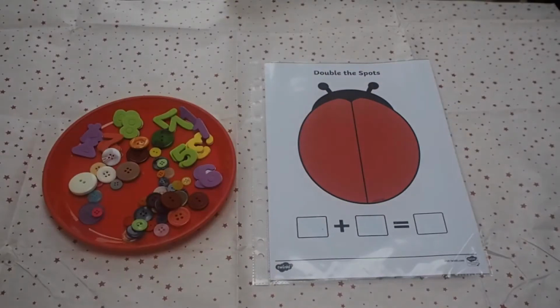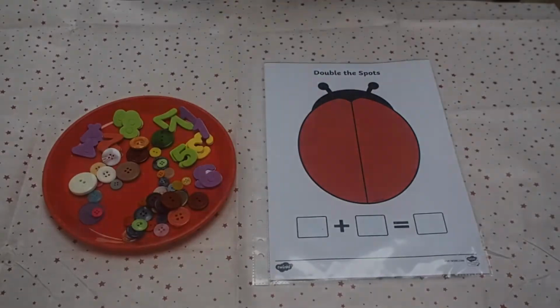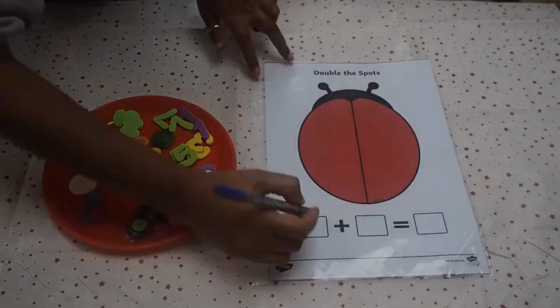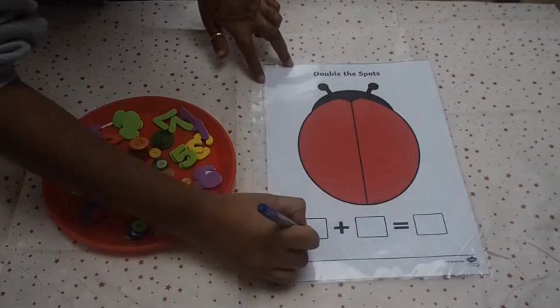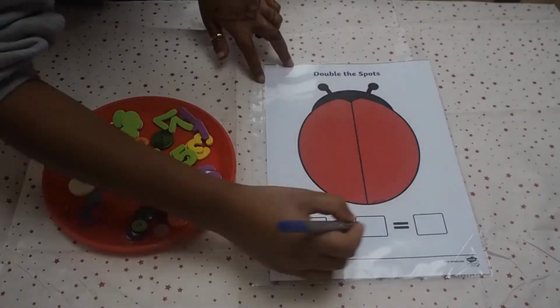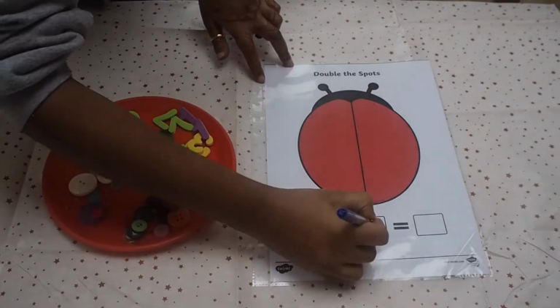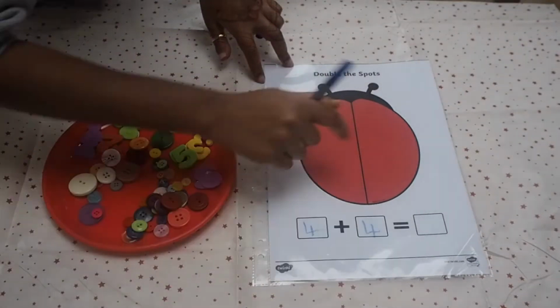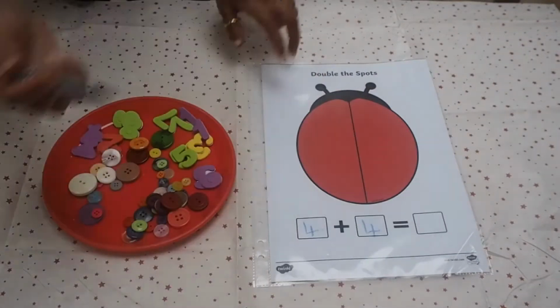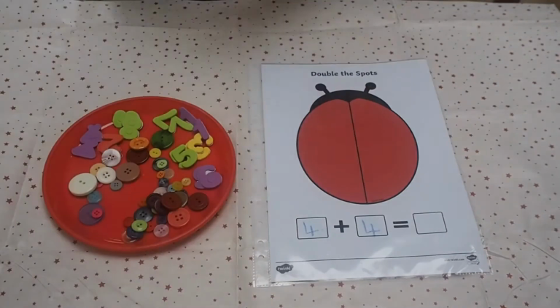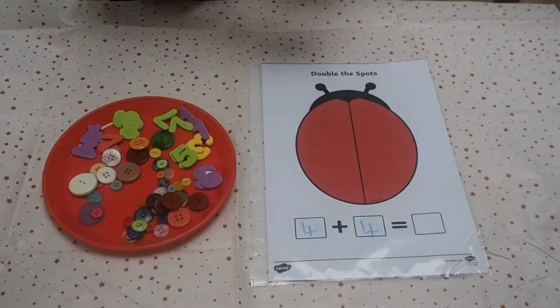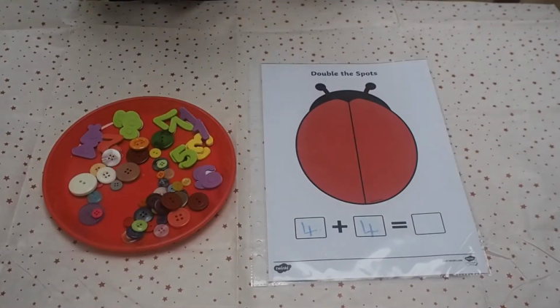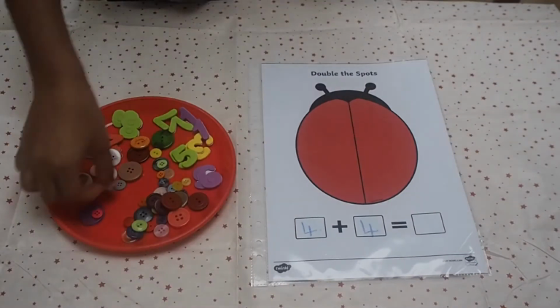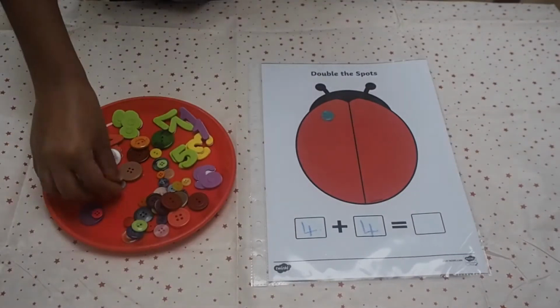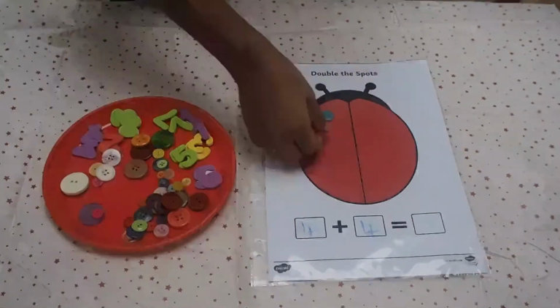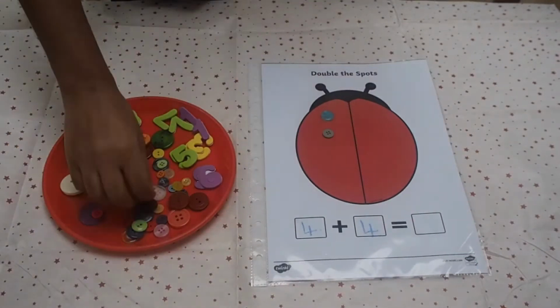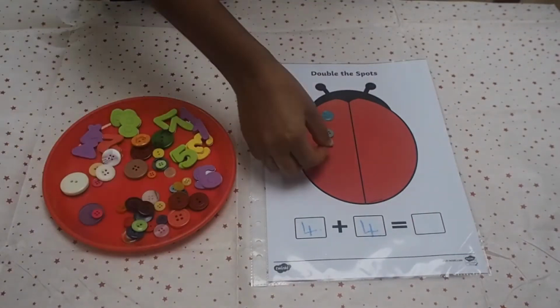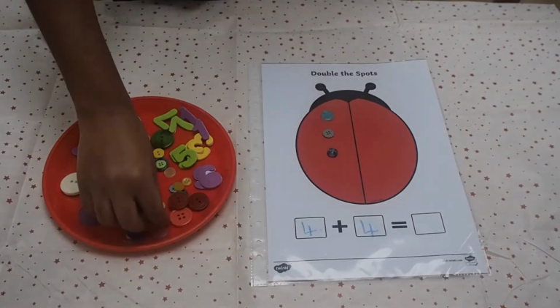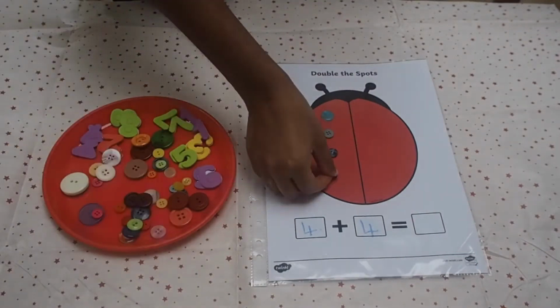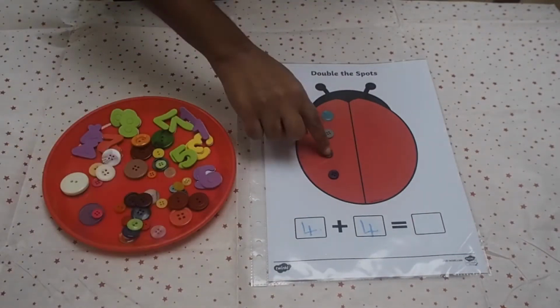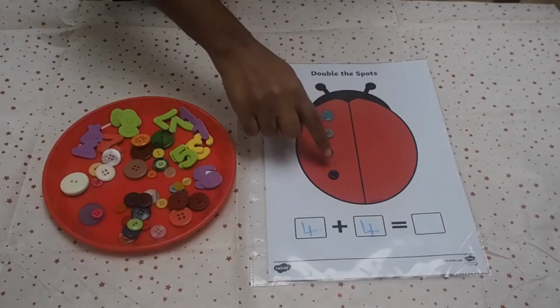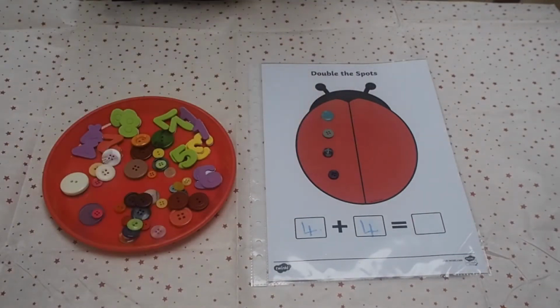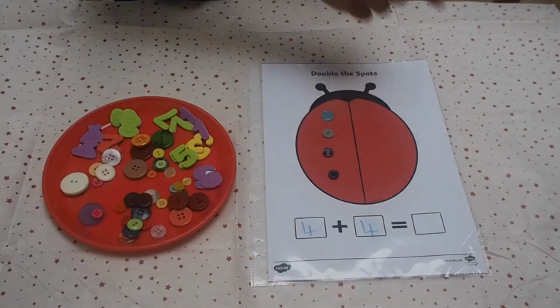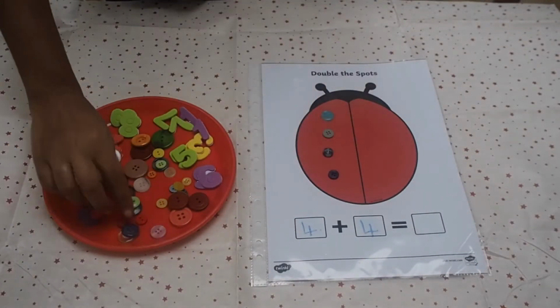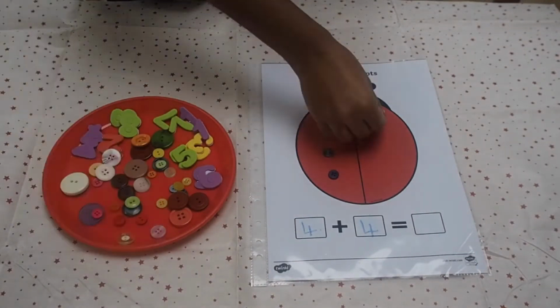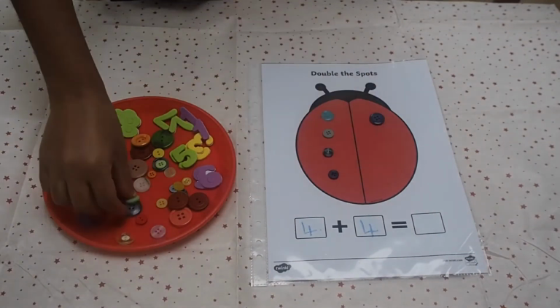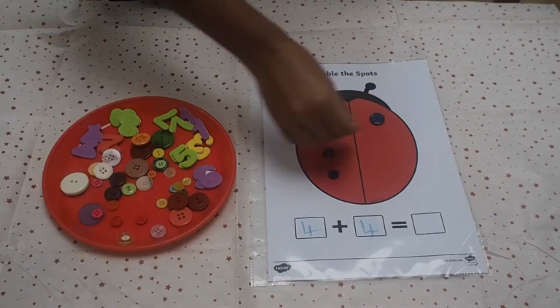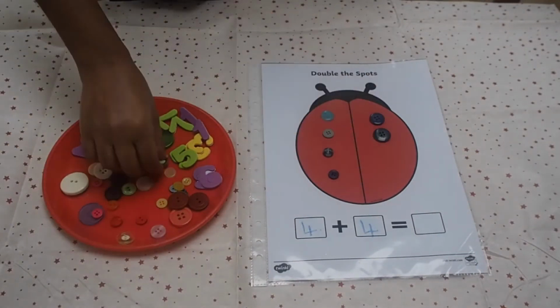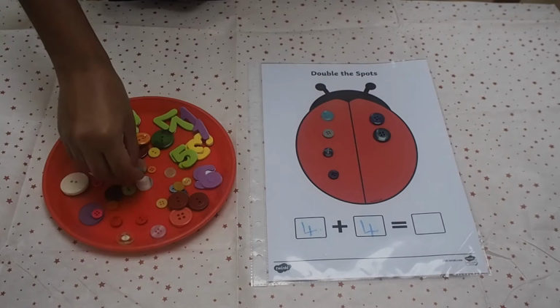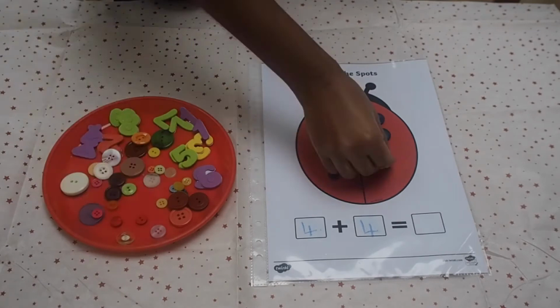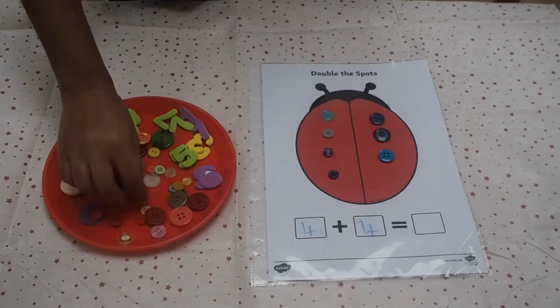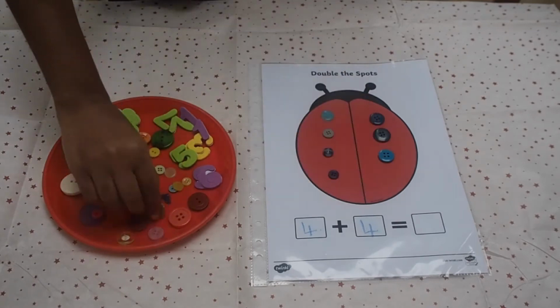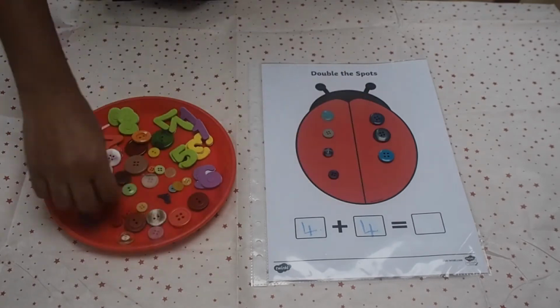You could set children a challenge by giving them the number sentence first. Can they add the spots to the wings?